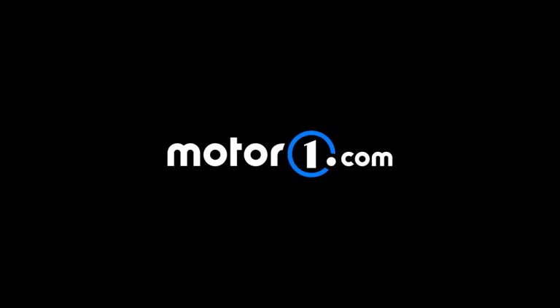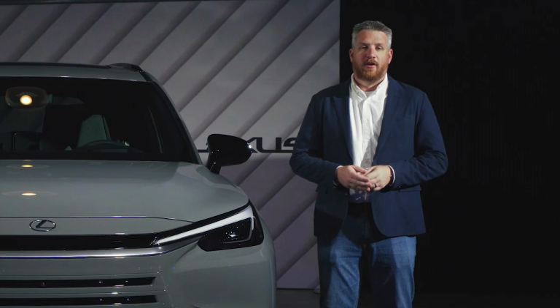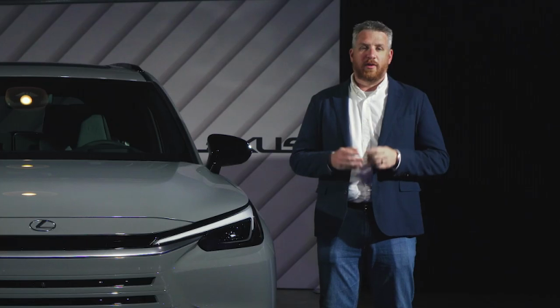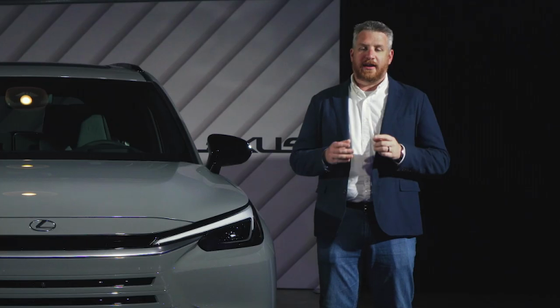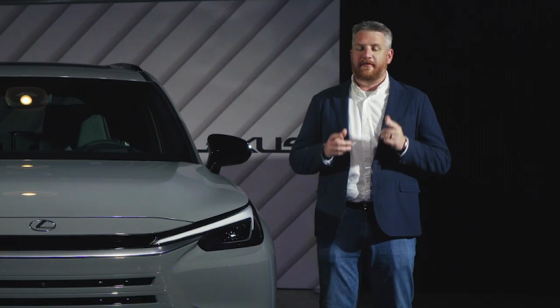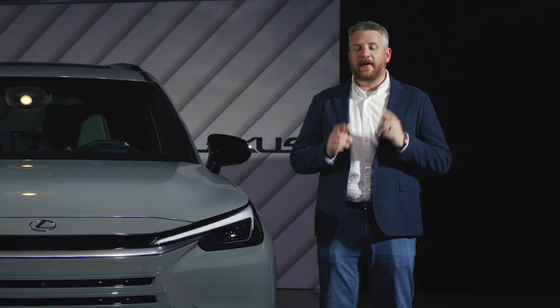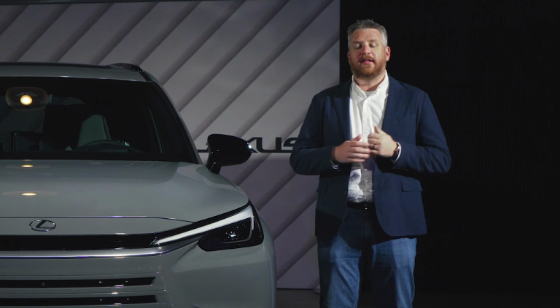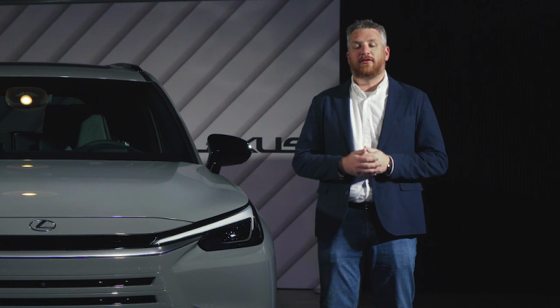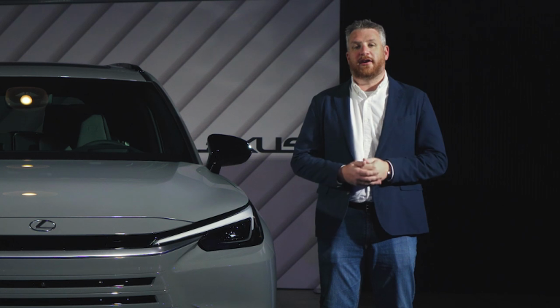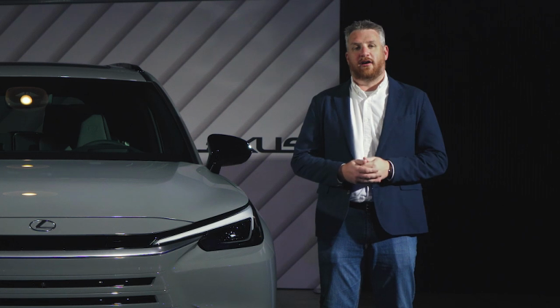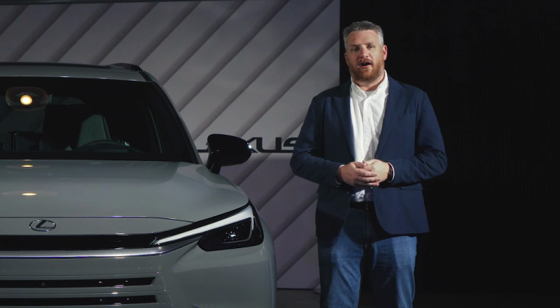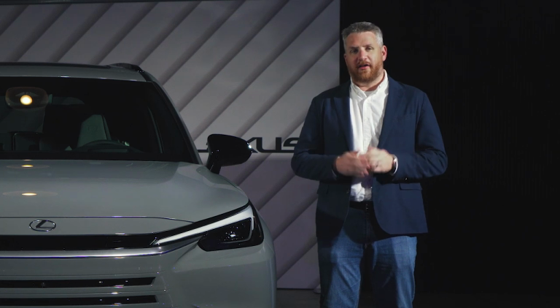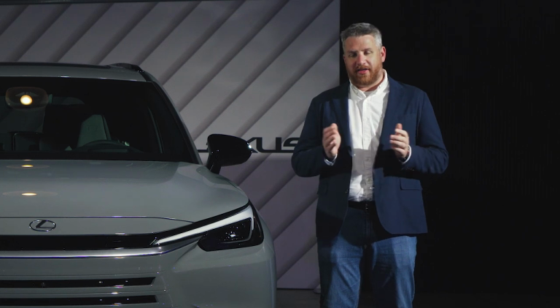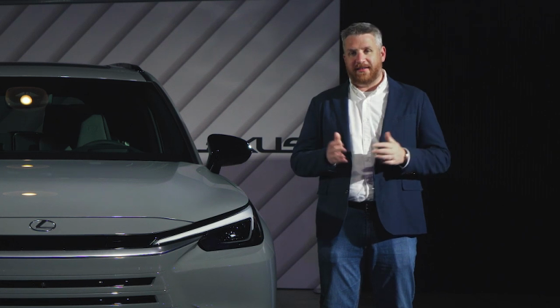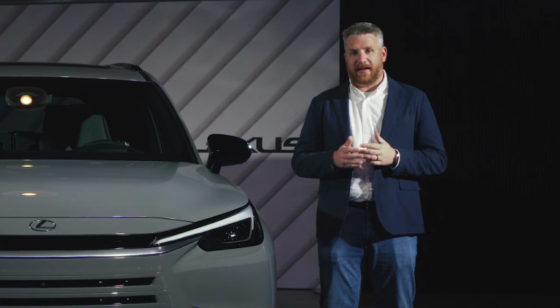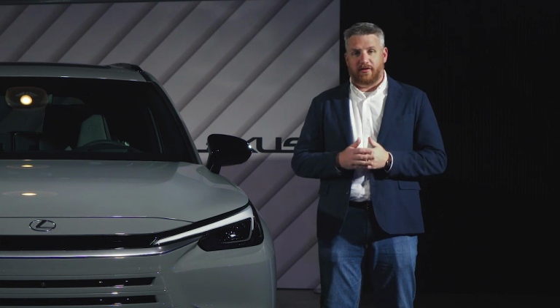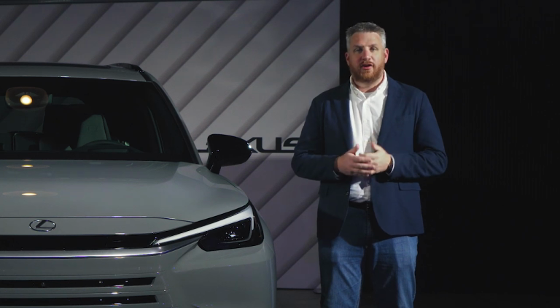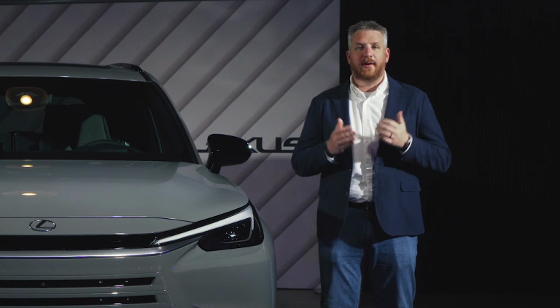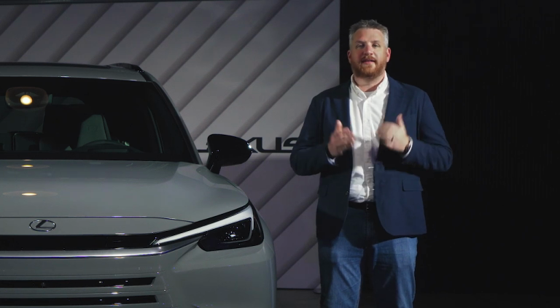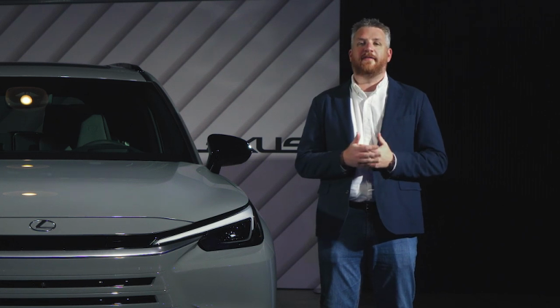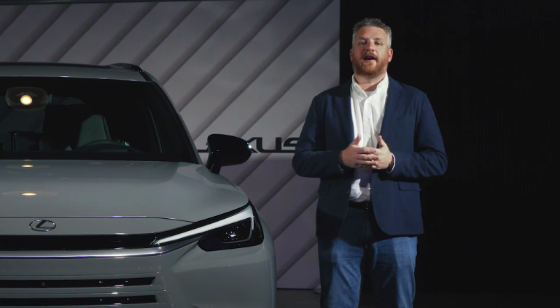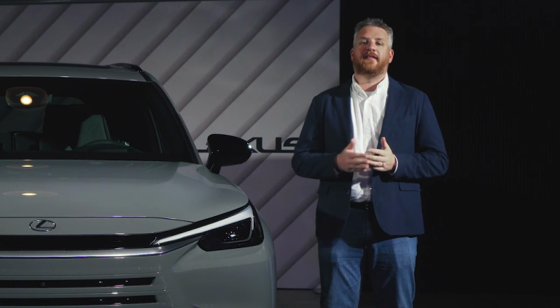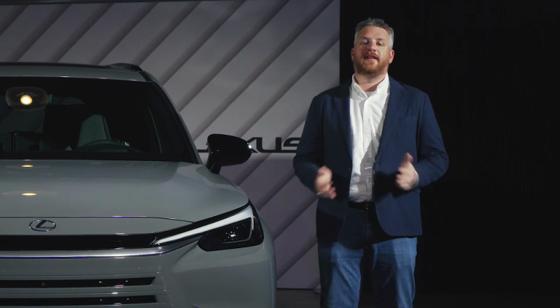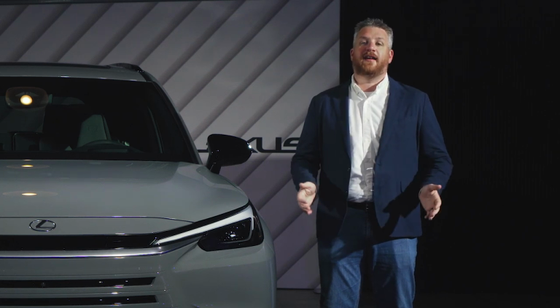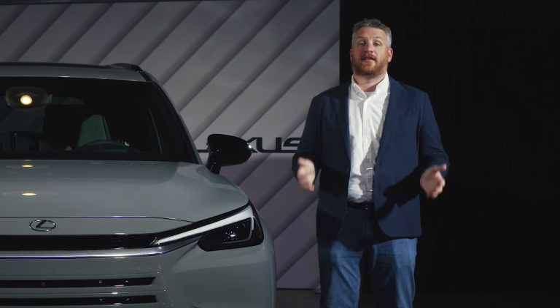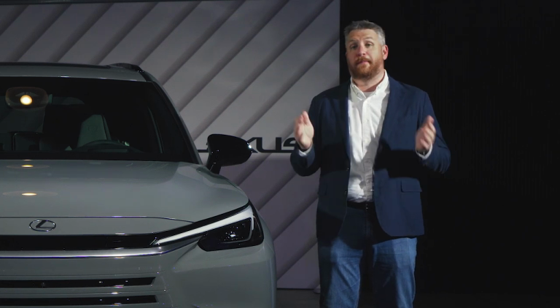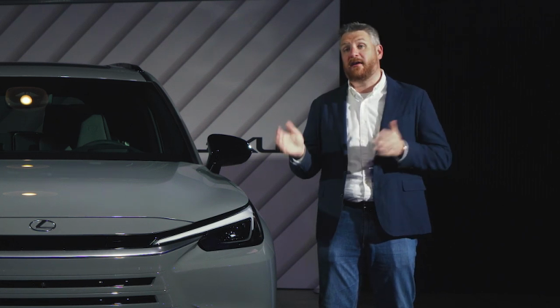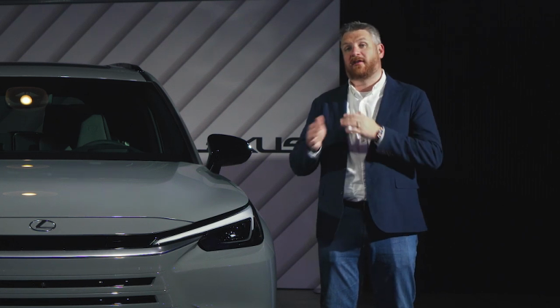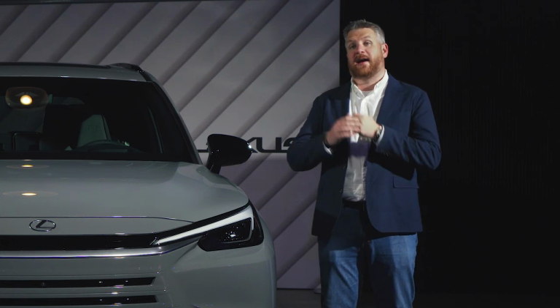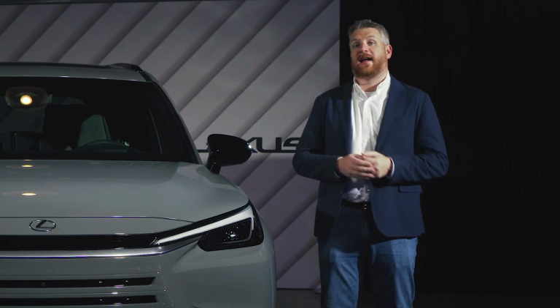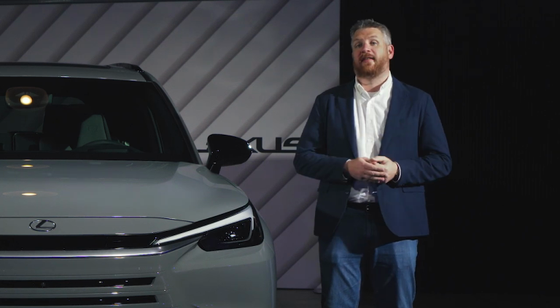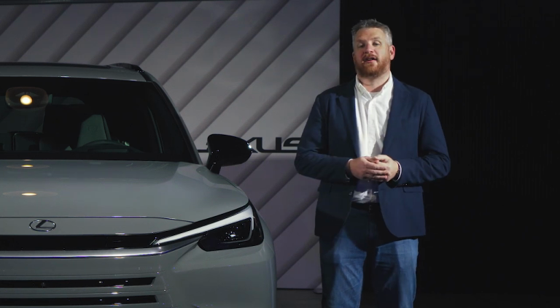We're going to take a very close look at all the things that are new and different on the TX compared to the Grand Highlander.